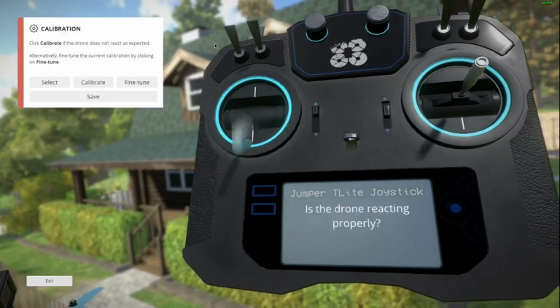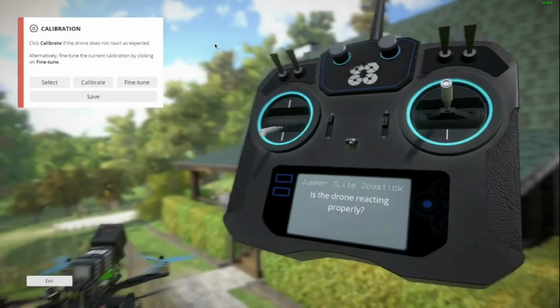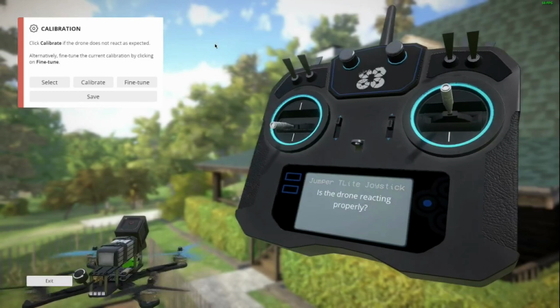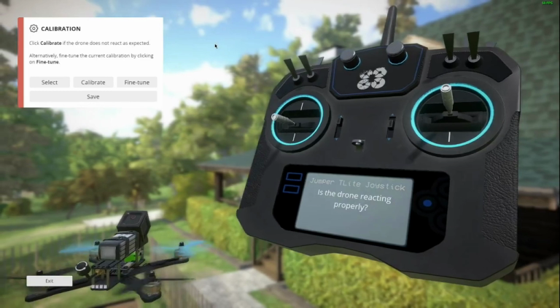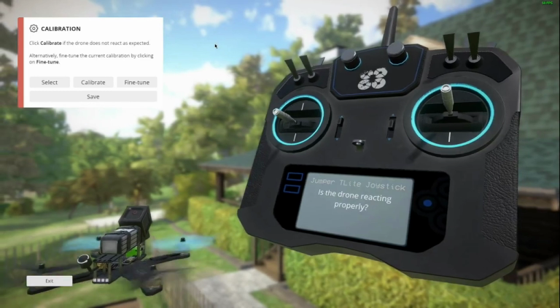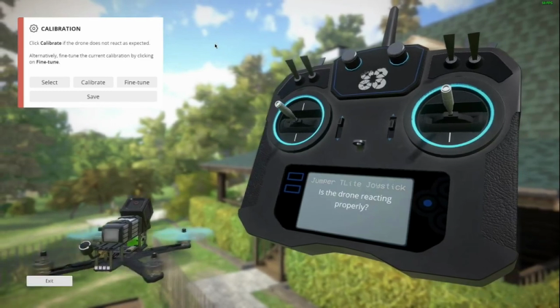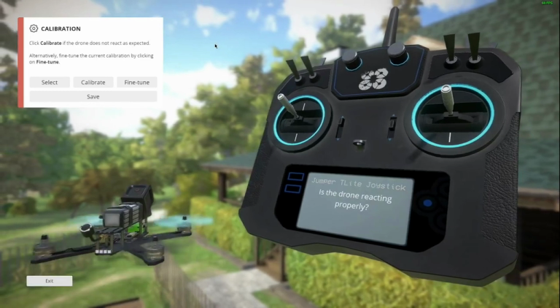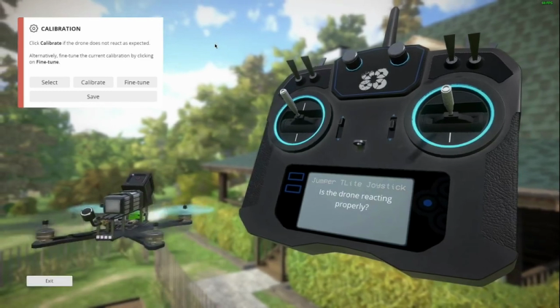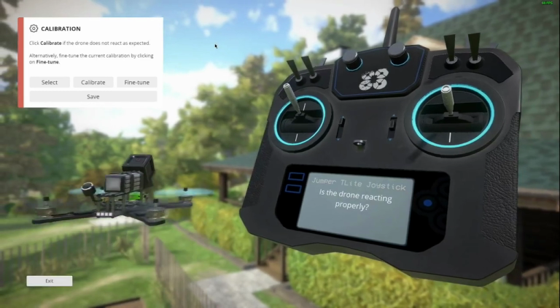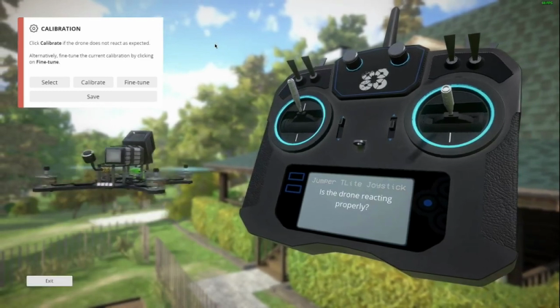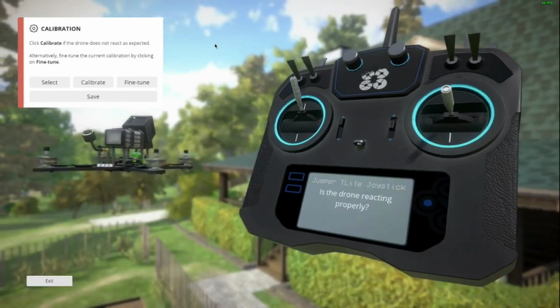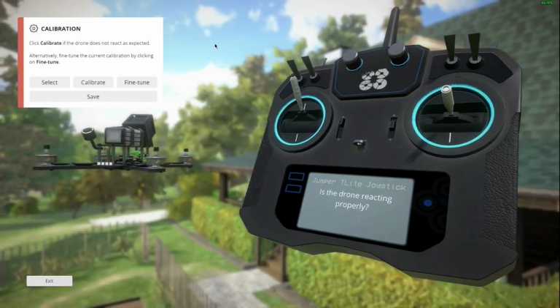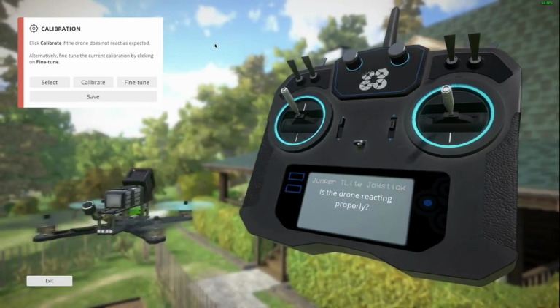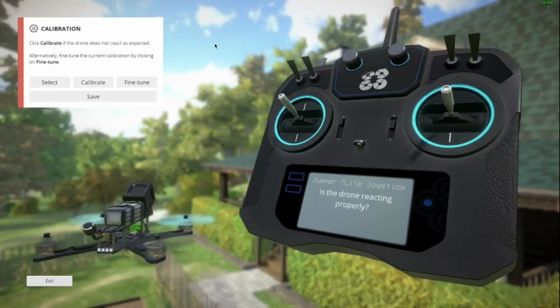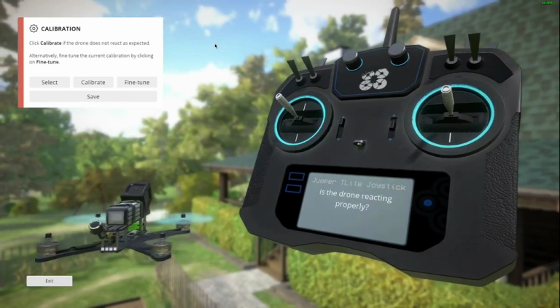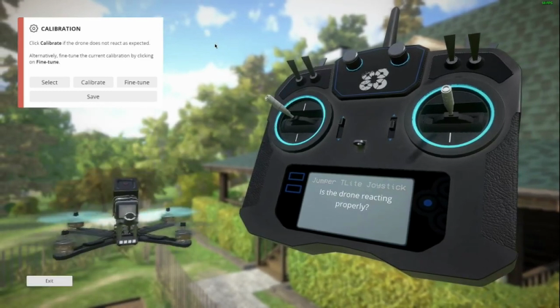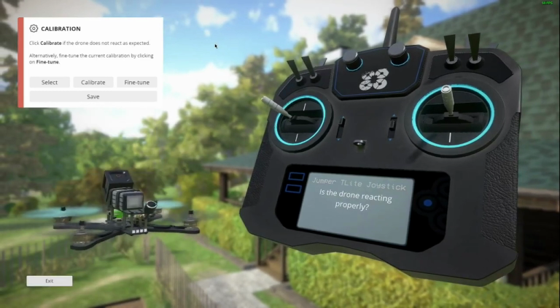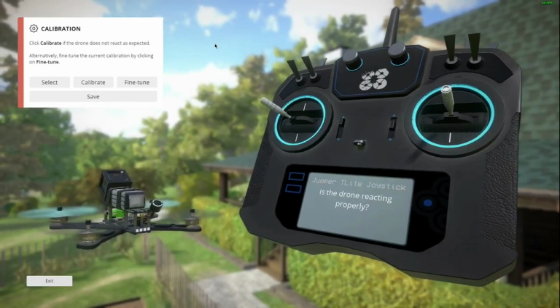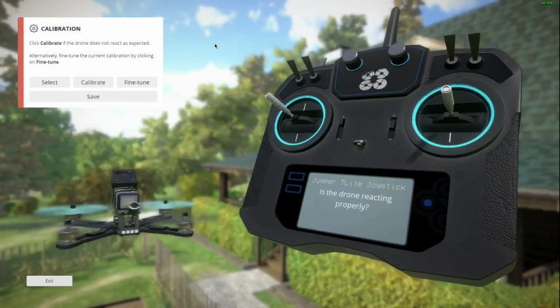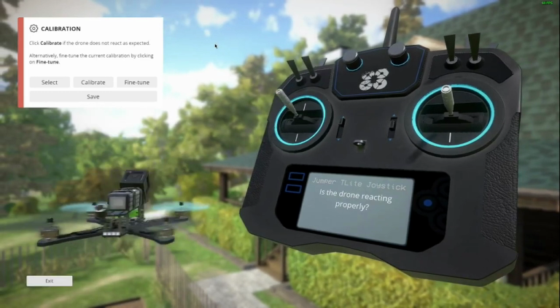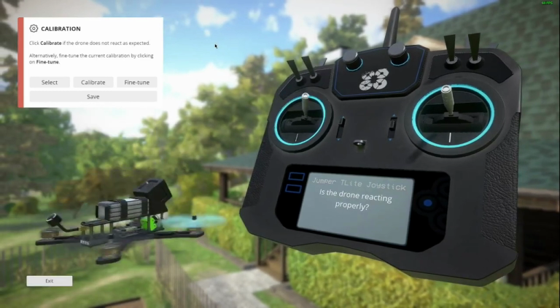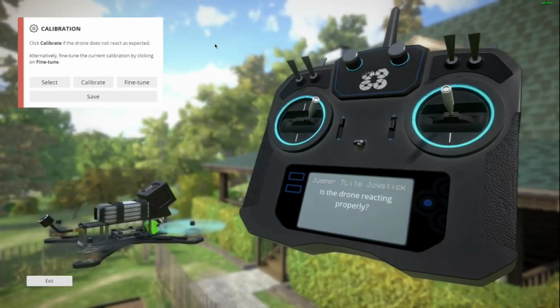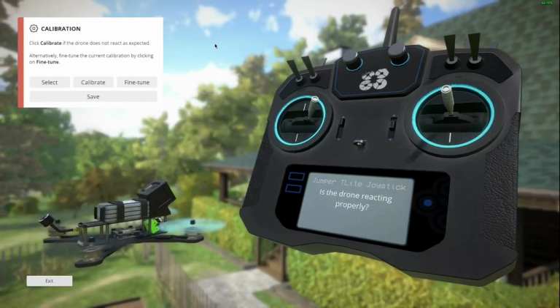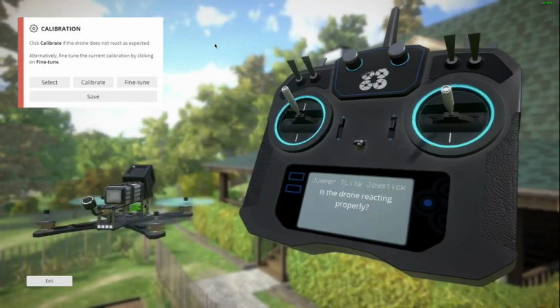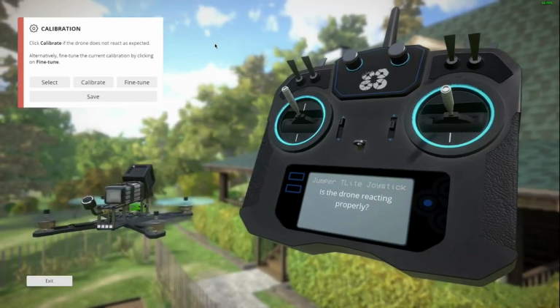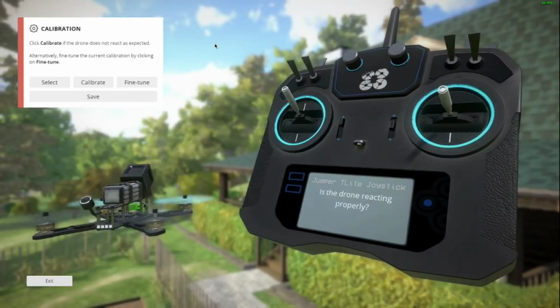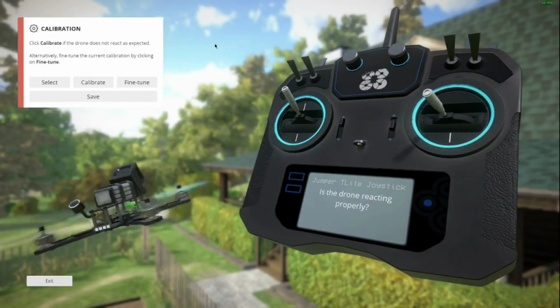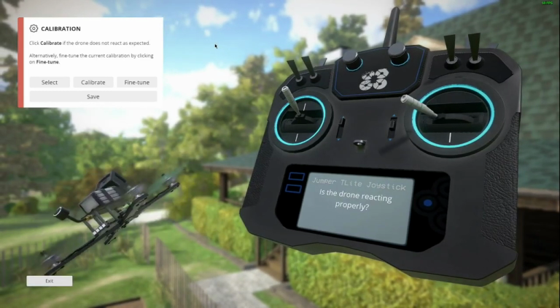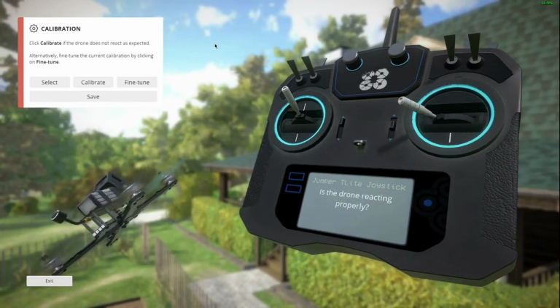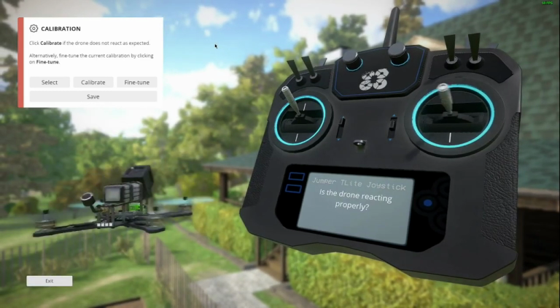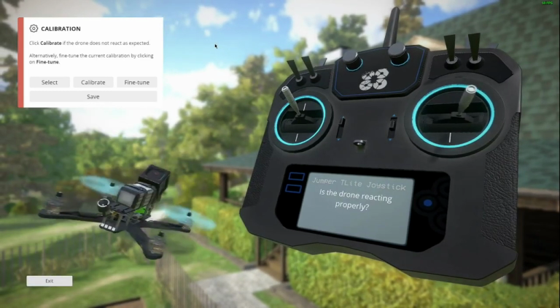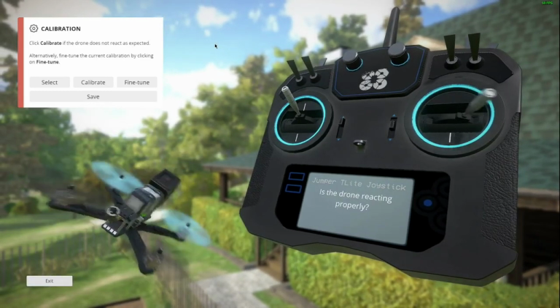Select Jumper T-Lite joystick. Jumper T-Lite is already recognized by Liftoff. Now you can test out your joysticks.